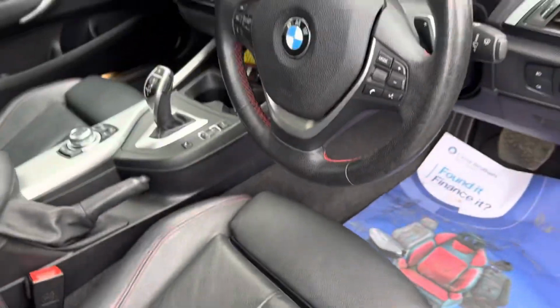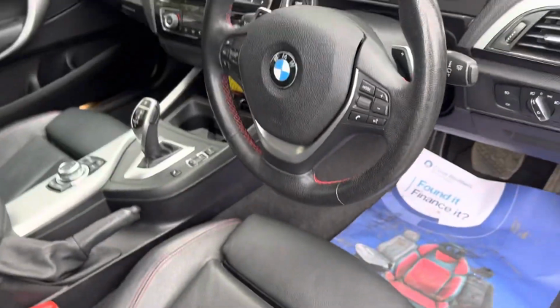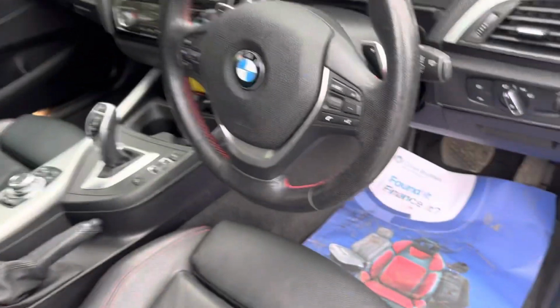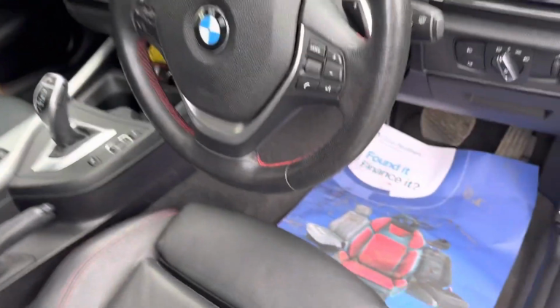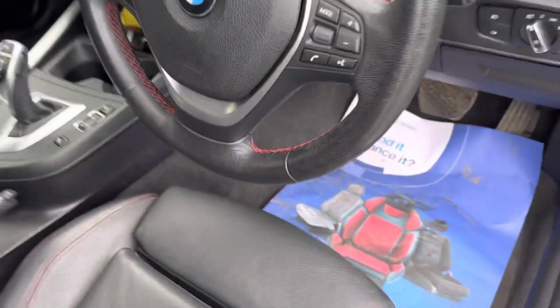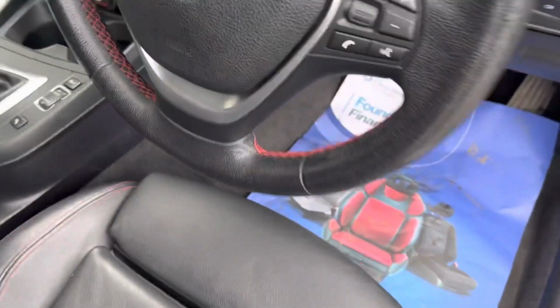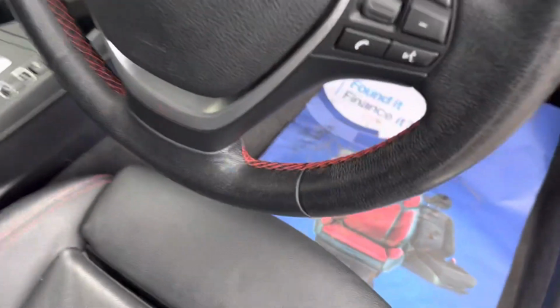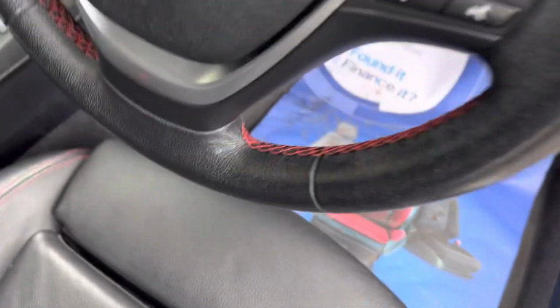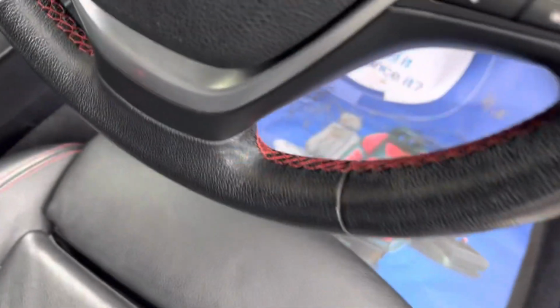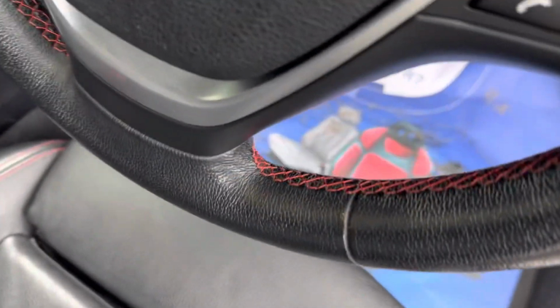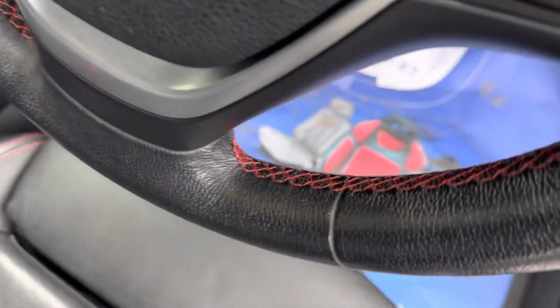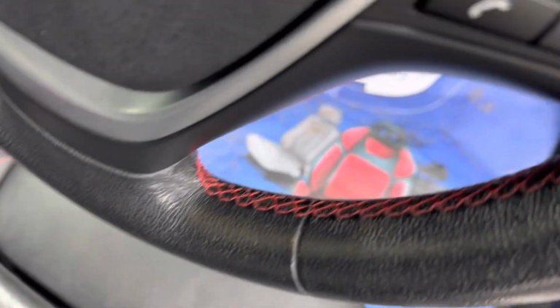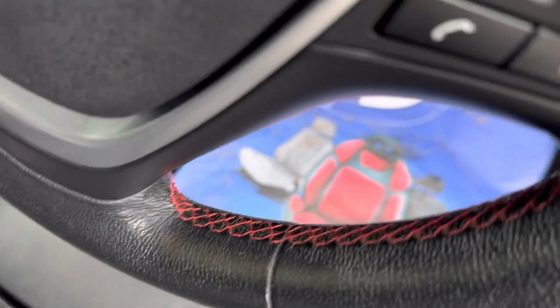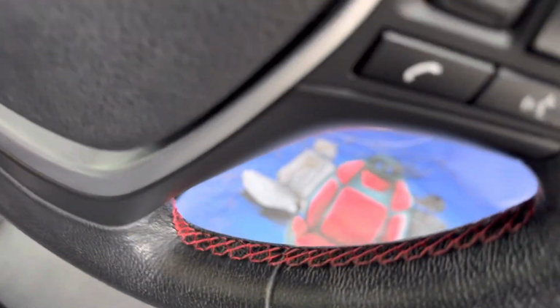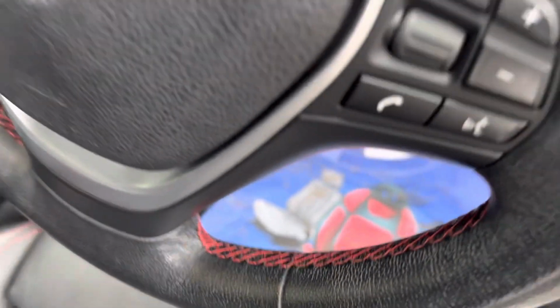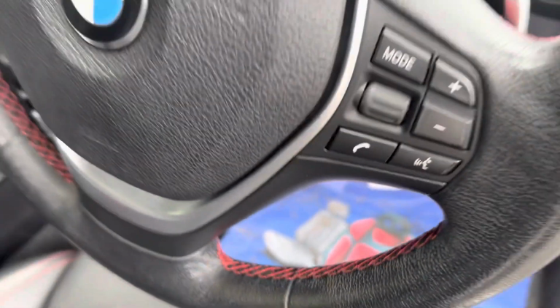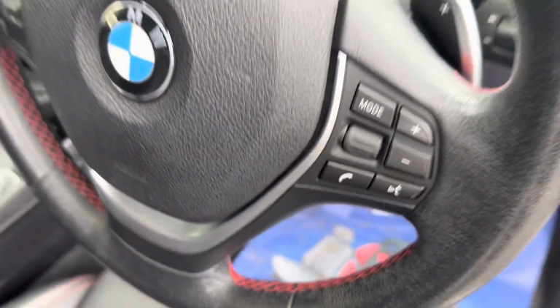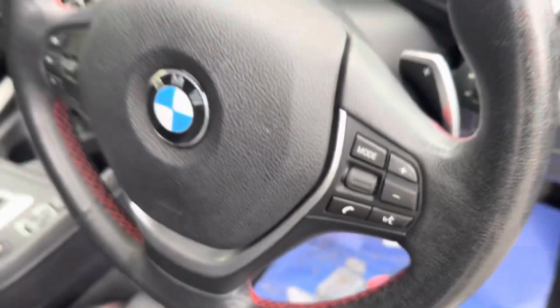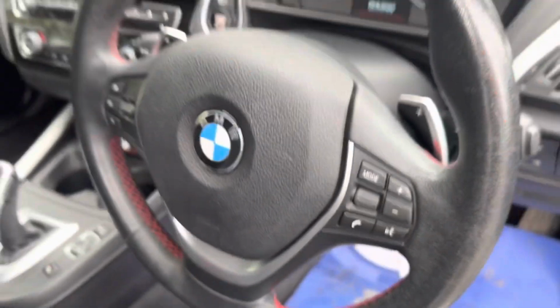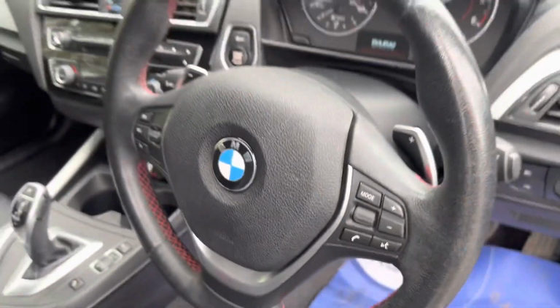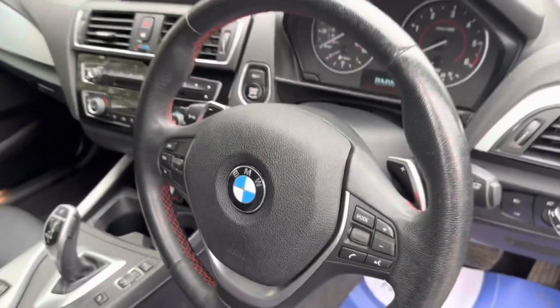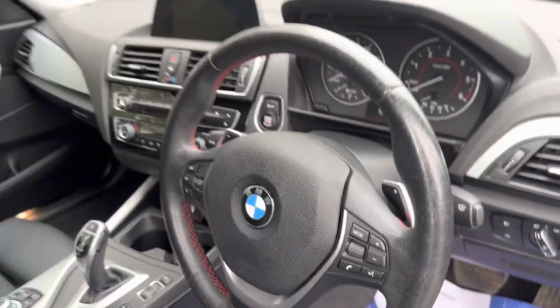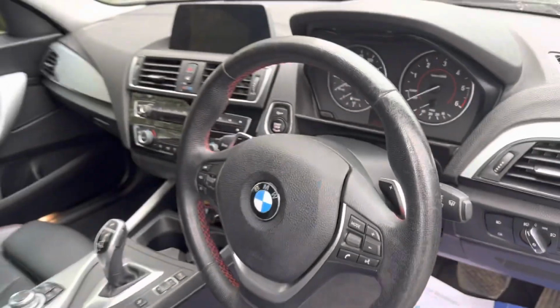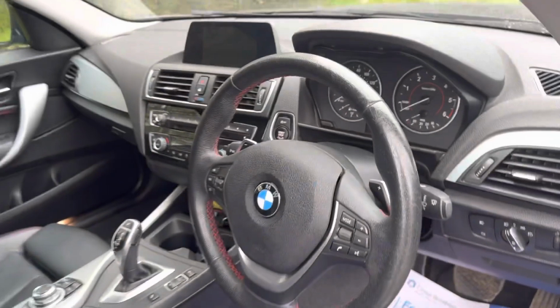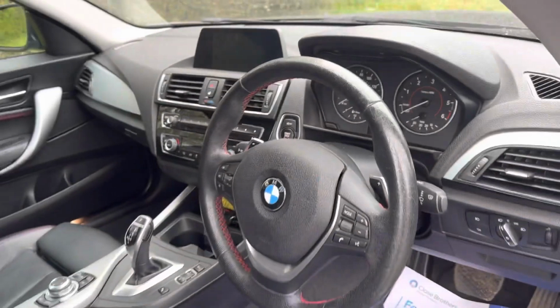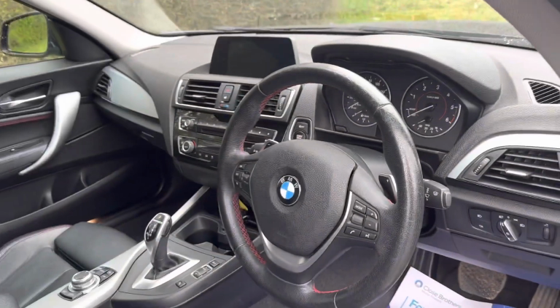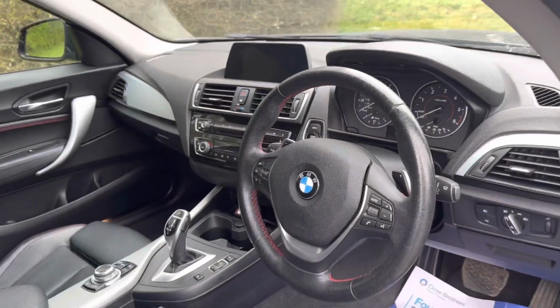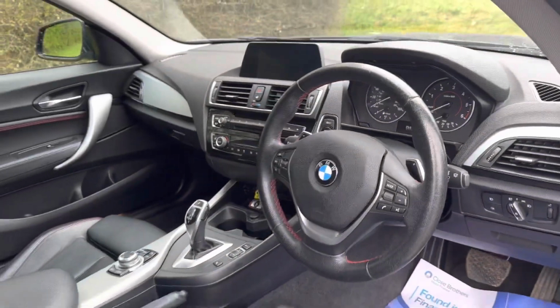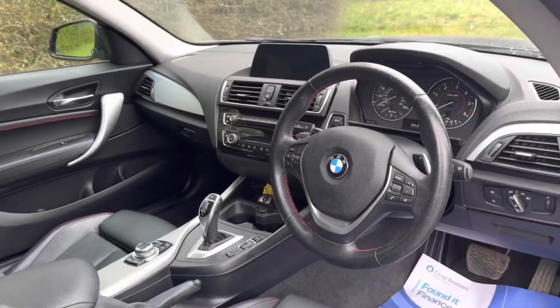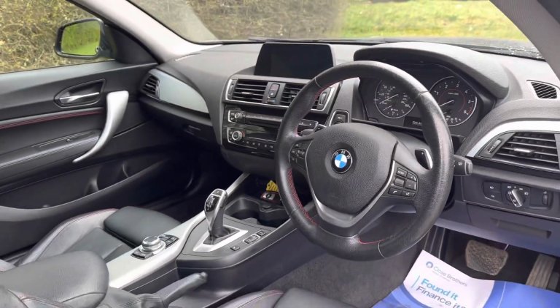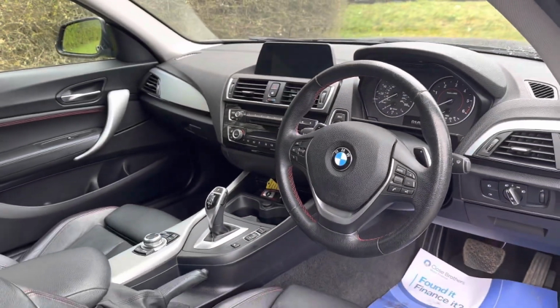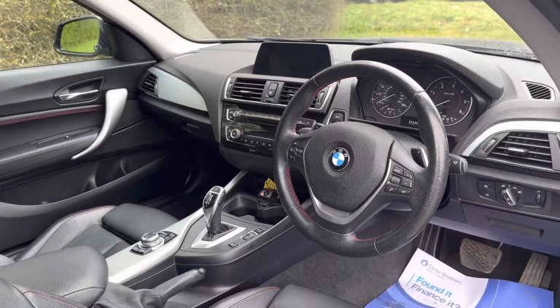We've got the red stitching on the steering wheel as well, so the theme has been carried all the way through the vehicle.